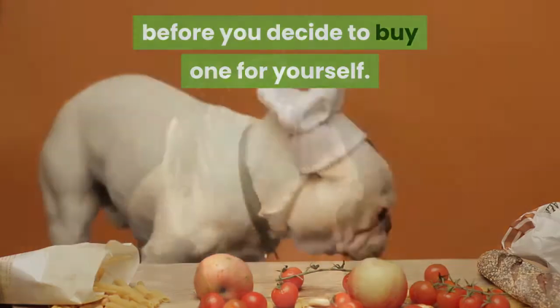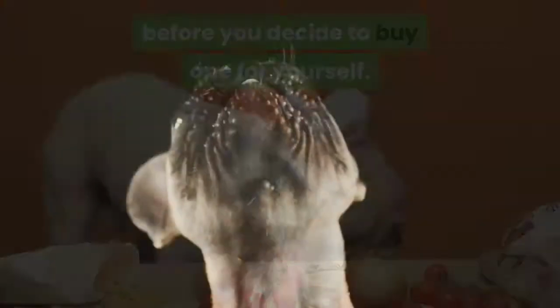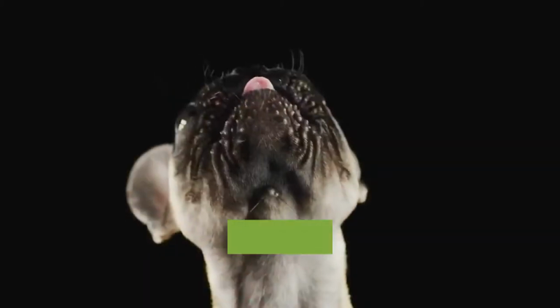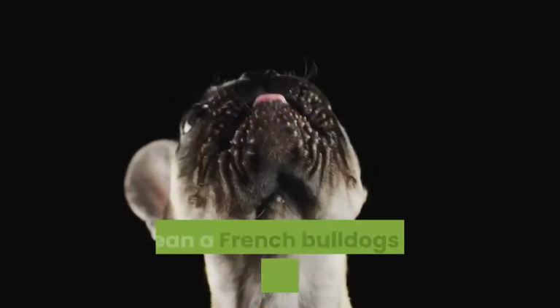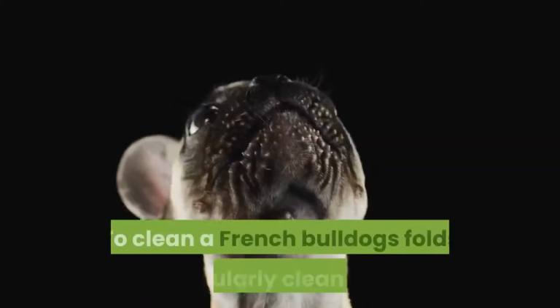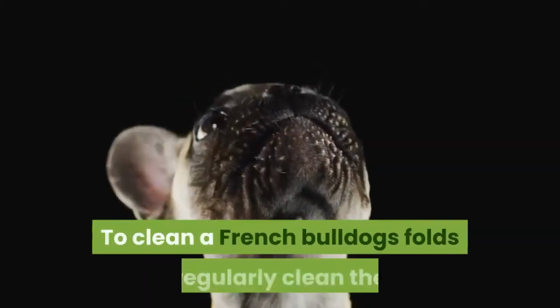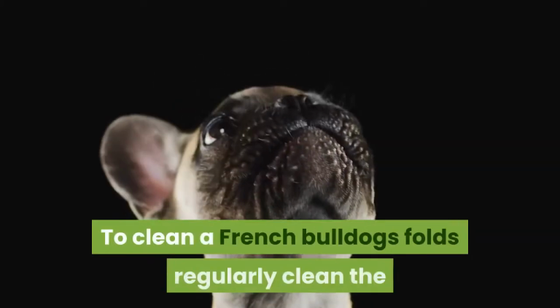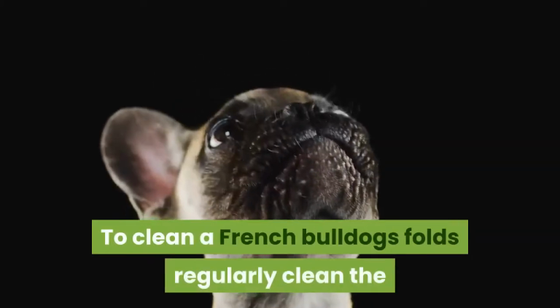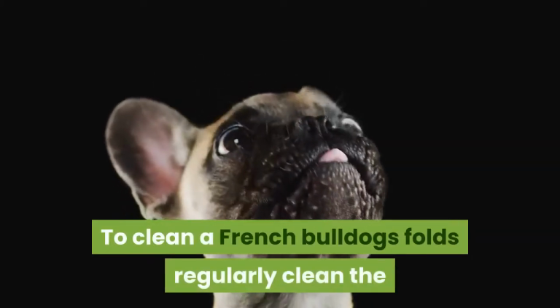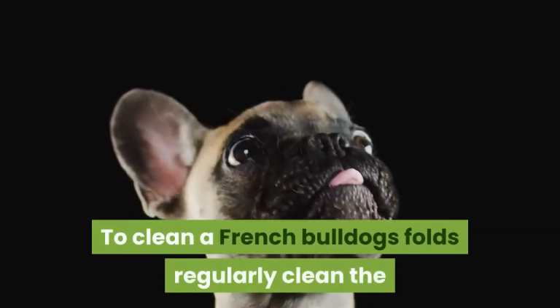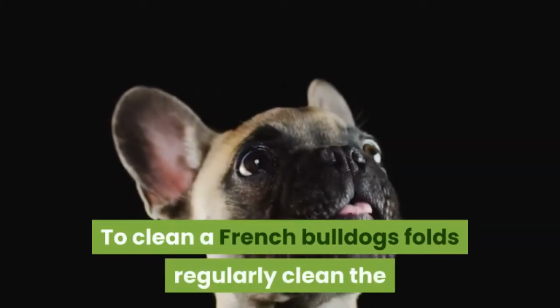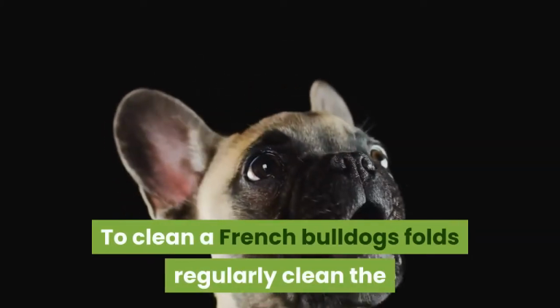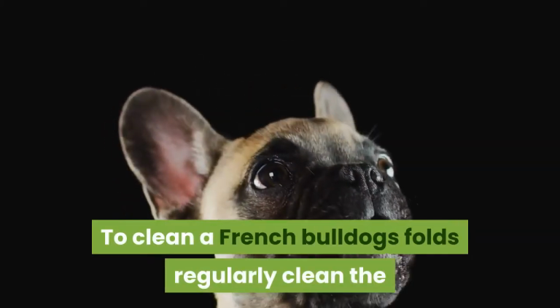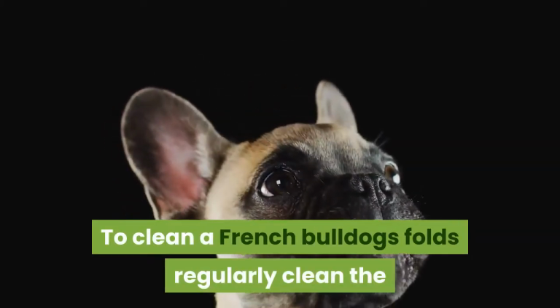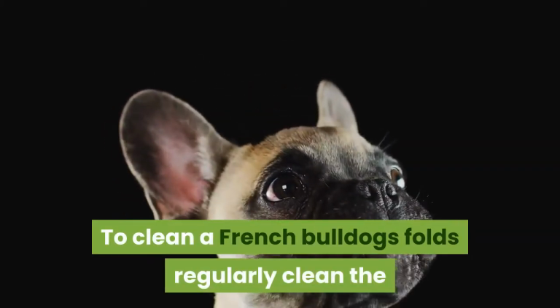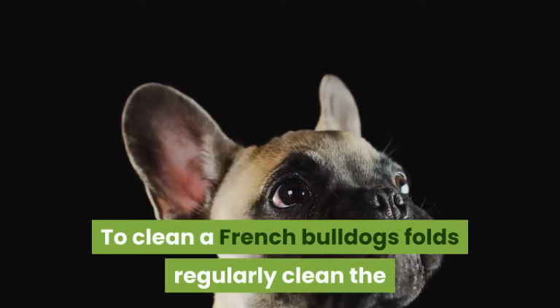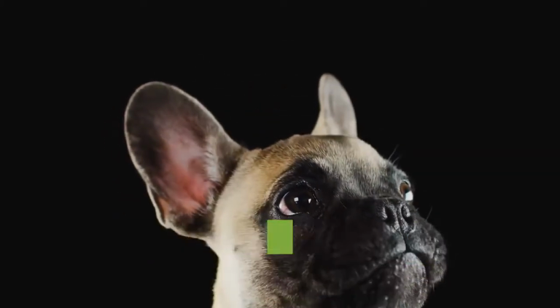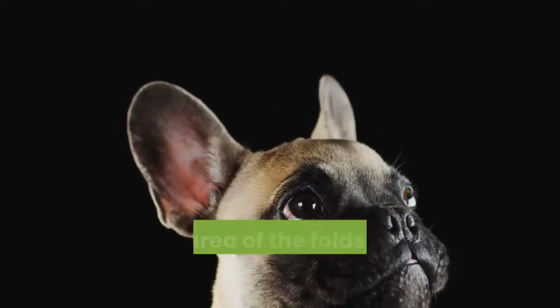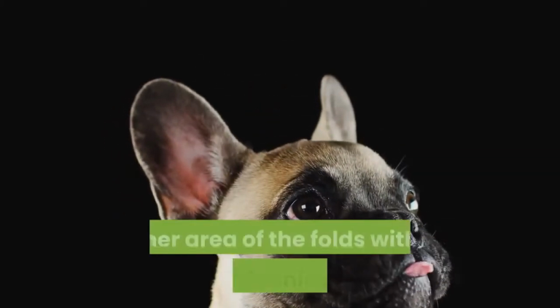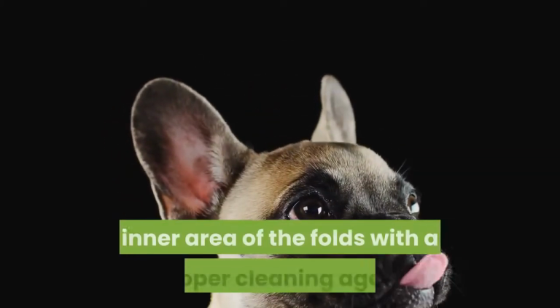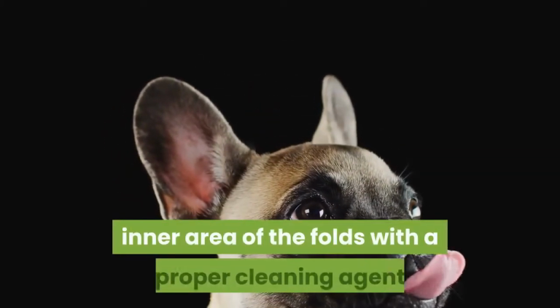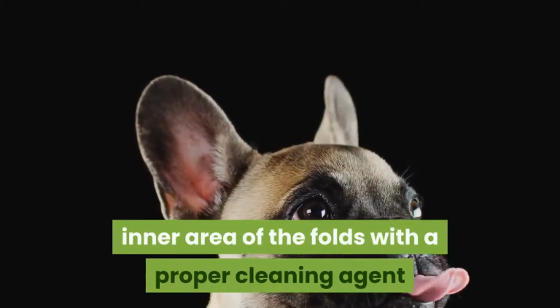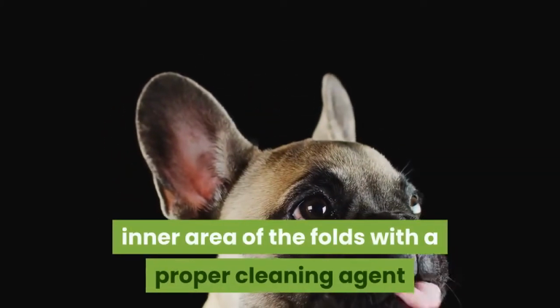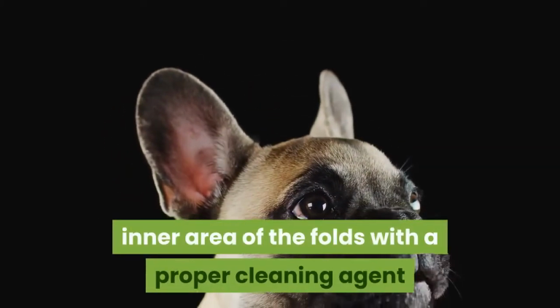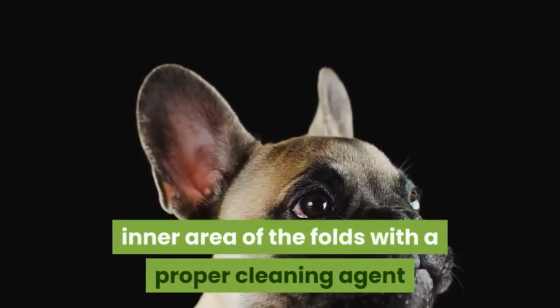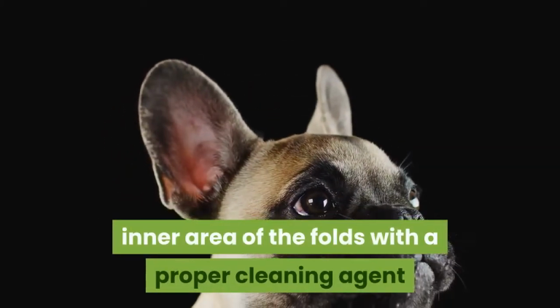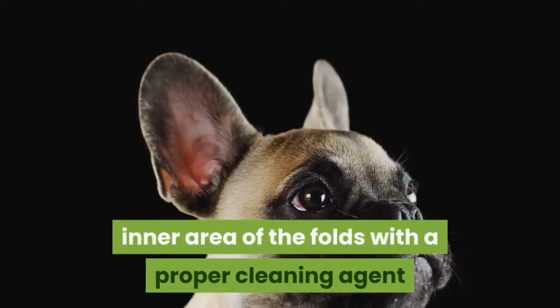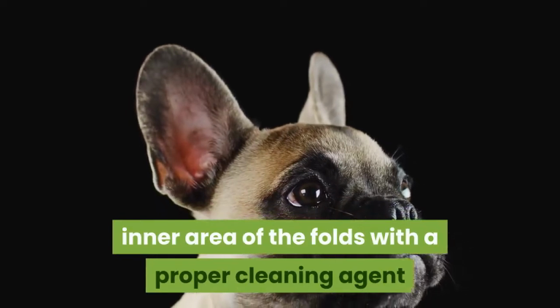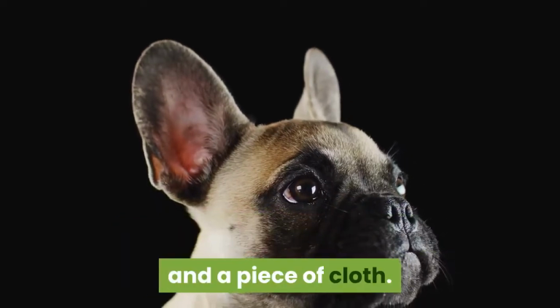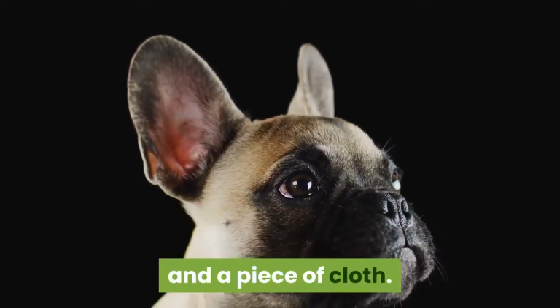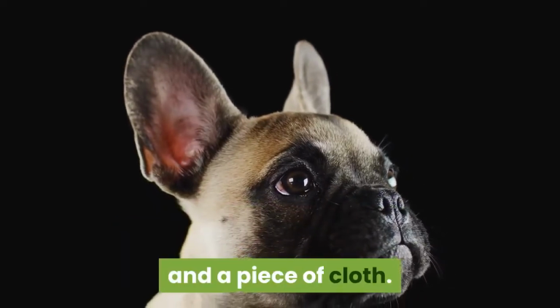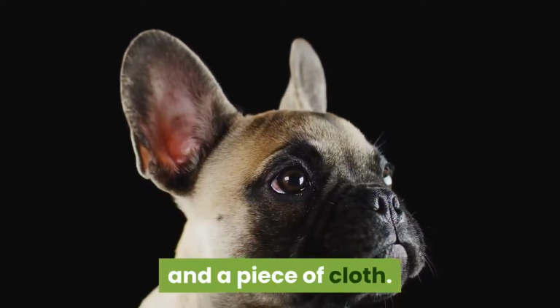To clean a French Bulldog's folds, regularly clean the inner area of the folds with a proper cleaning agent and a piece of cloth.